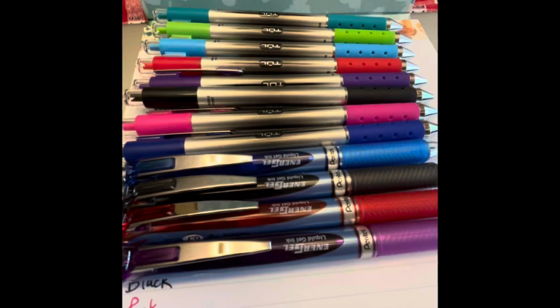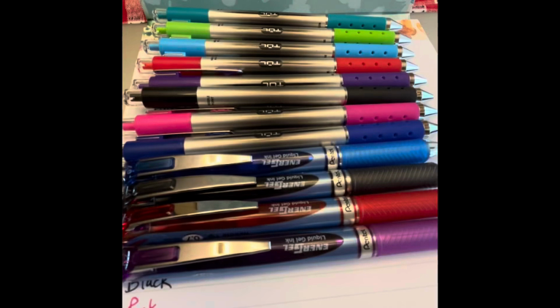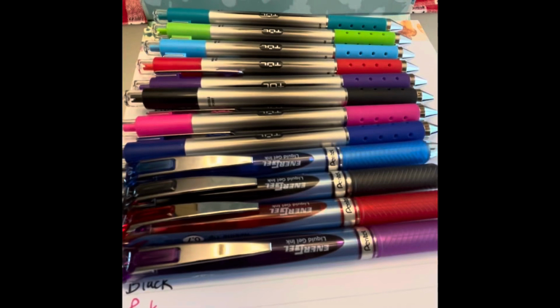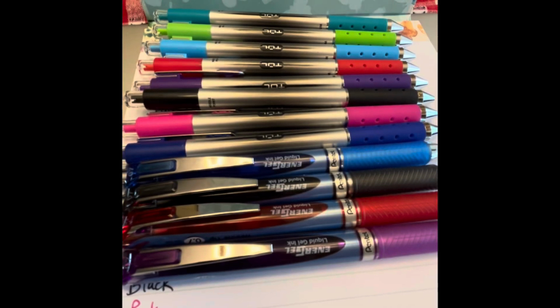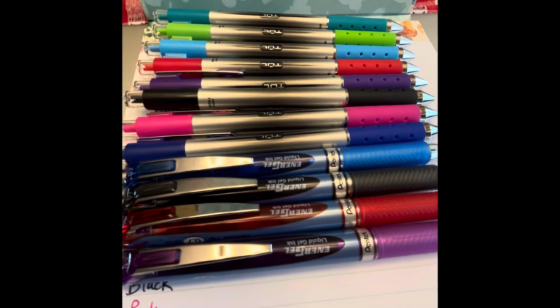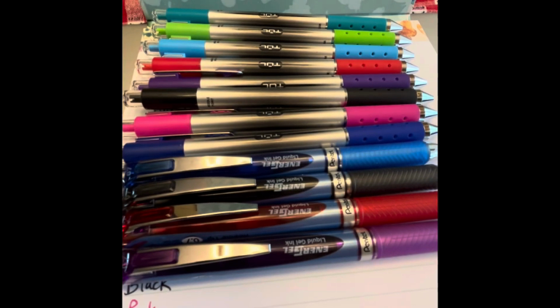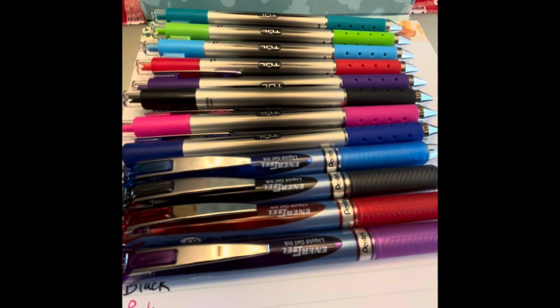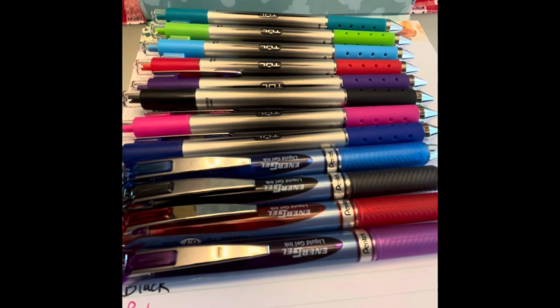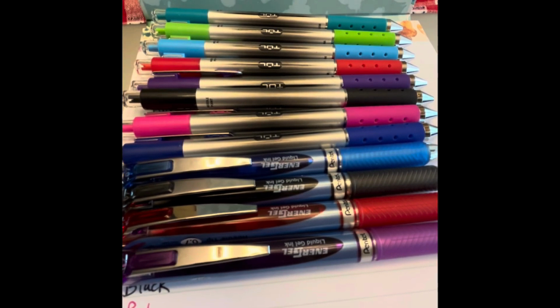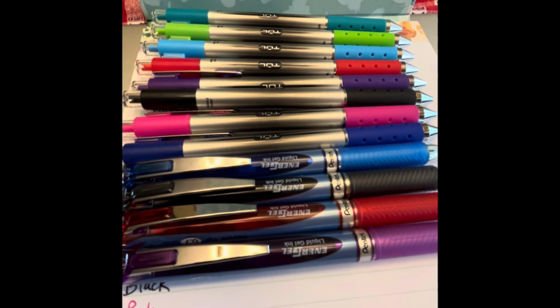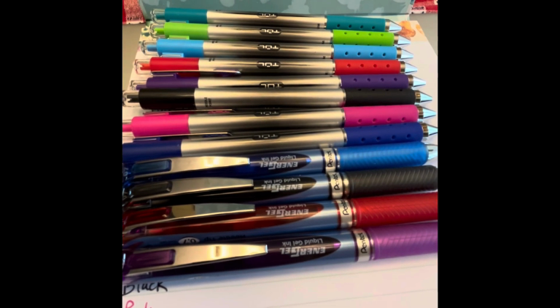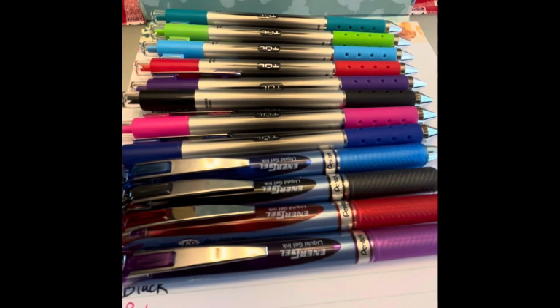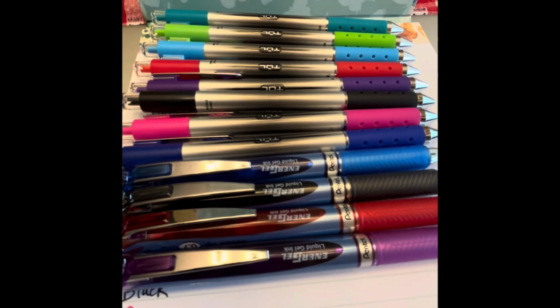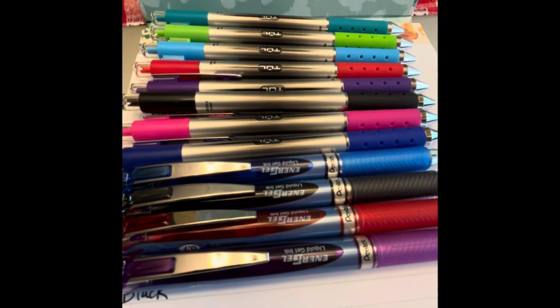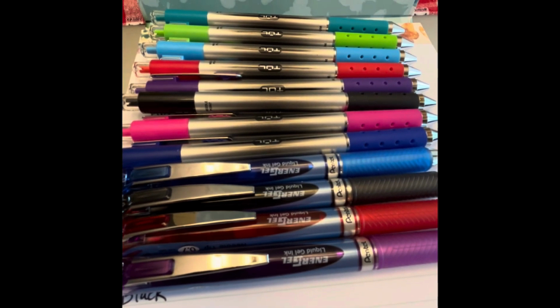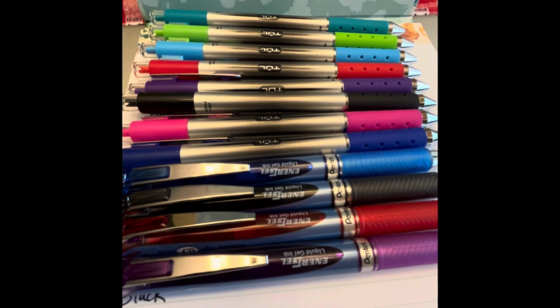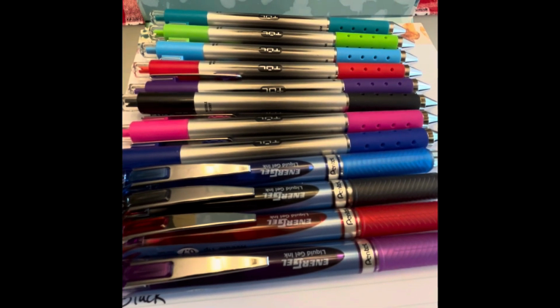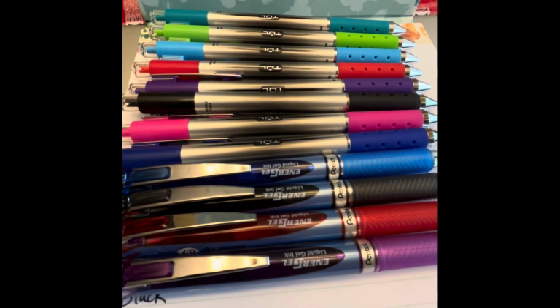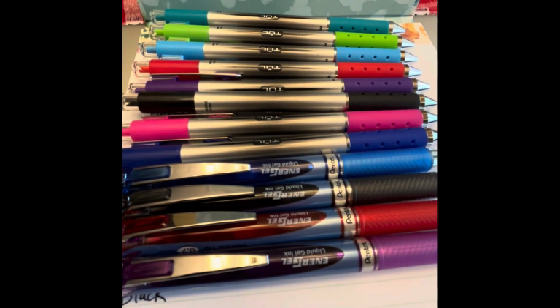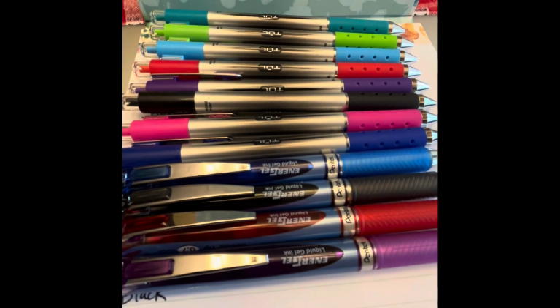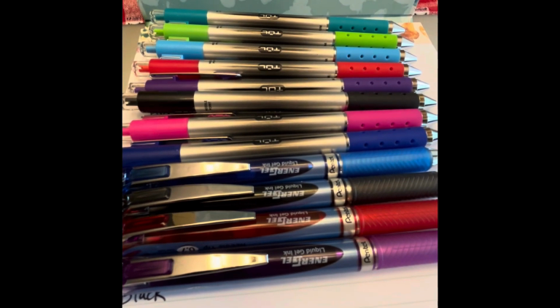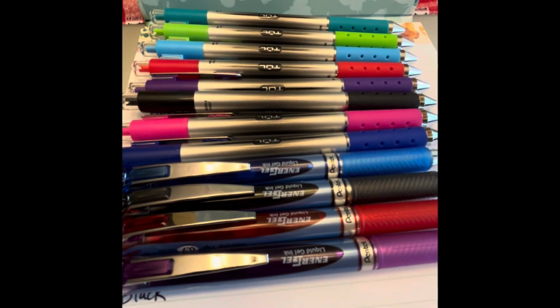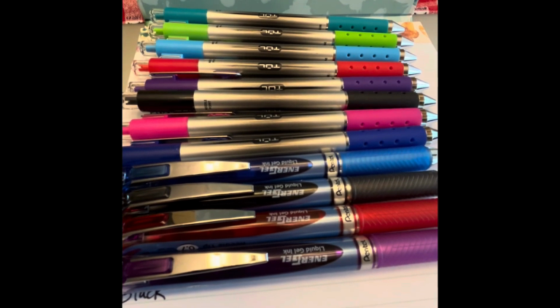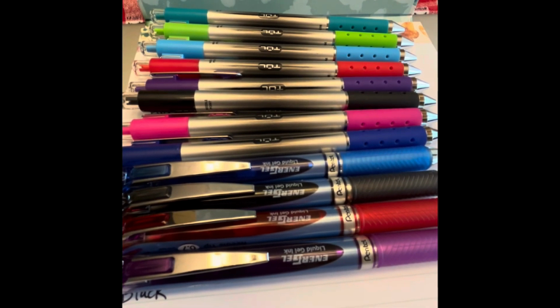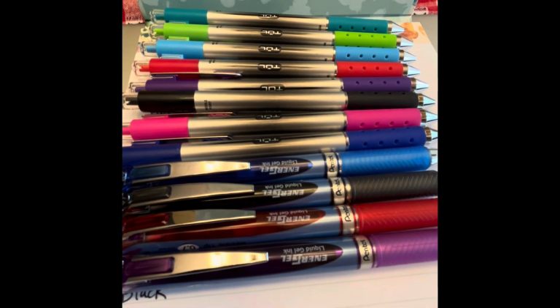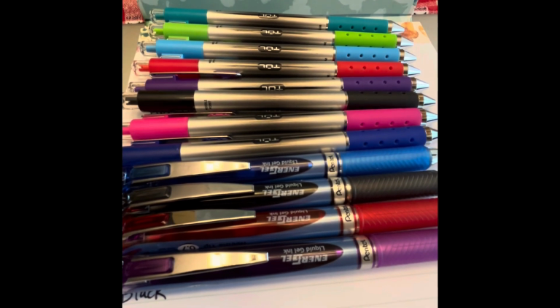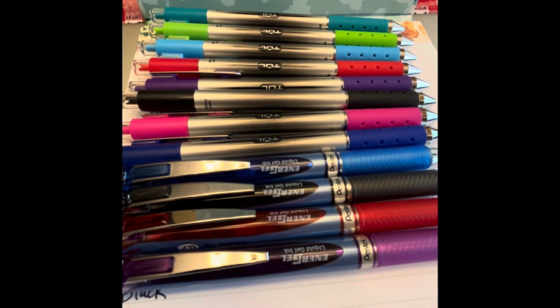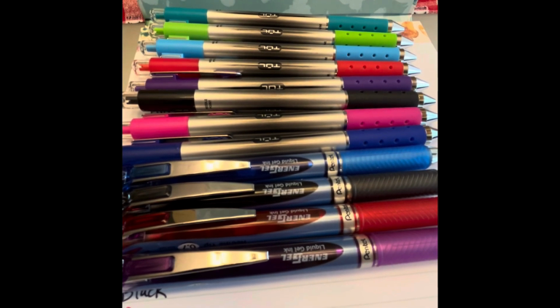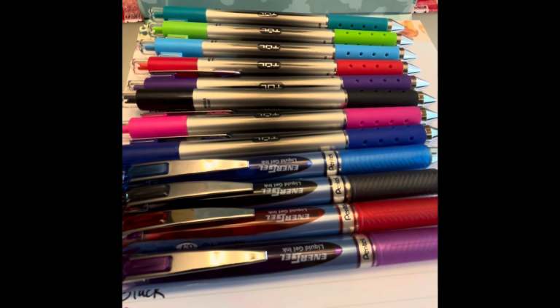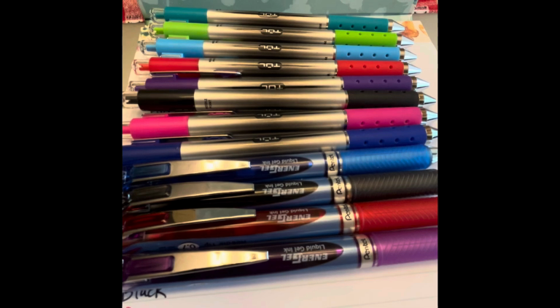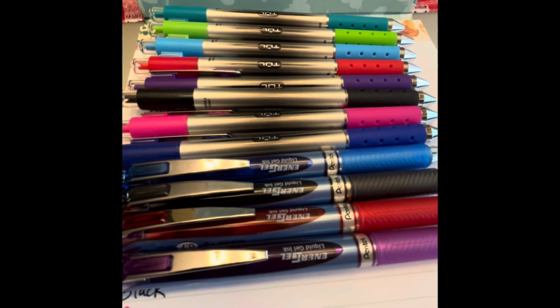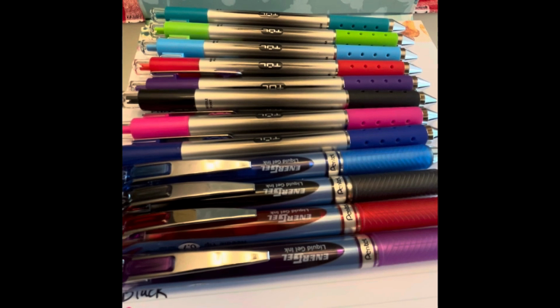Hello, Pen Pals, and welcome to Amy the Penabler, where we examine all things pen-related.